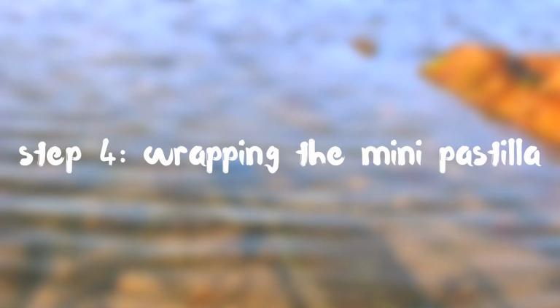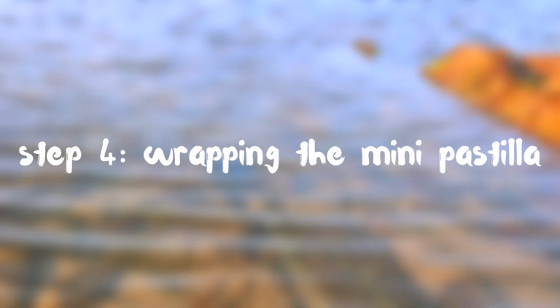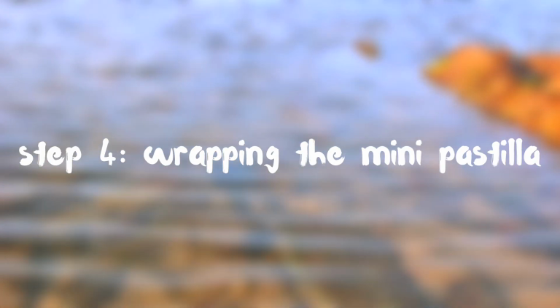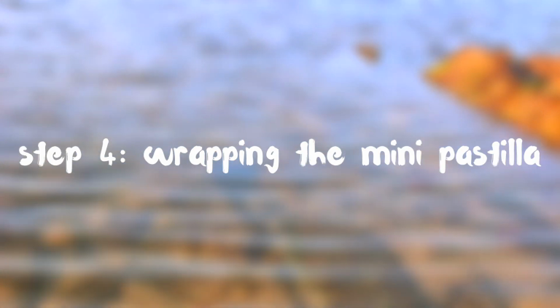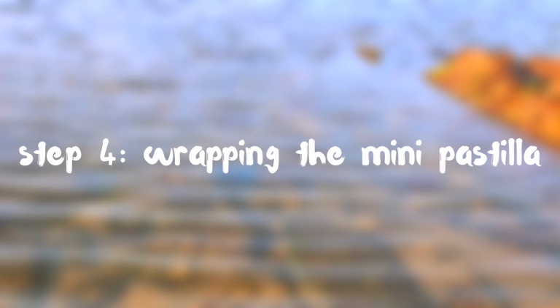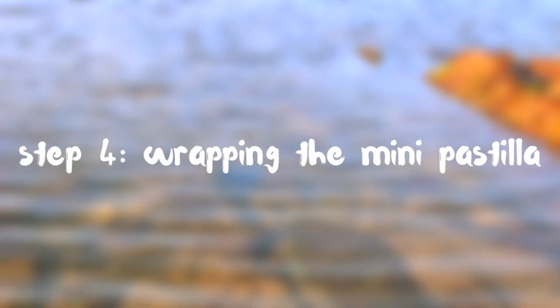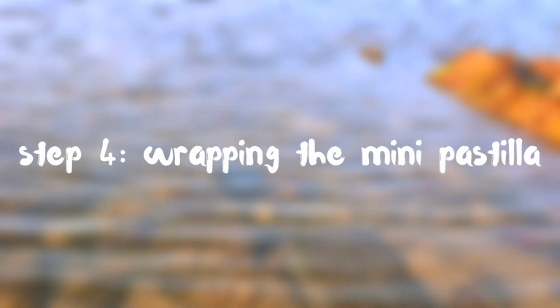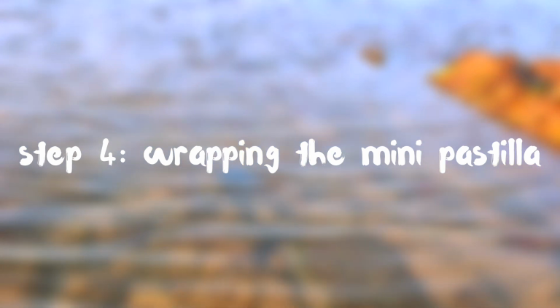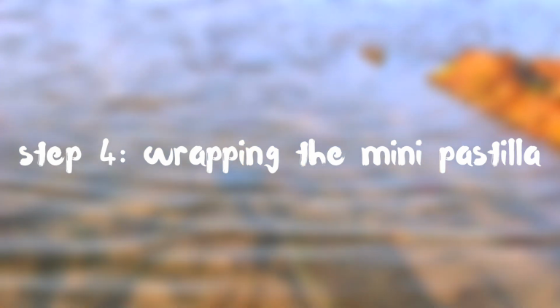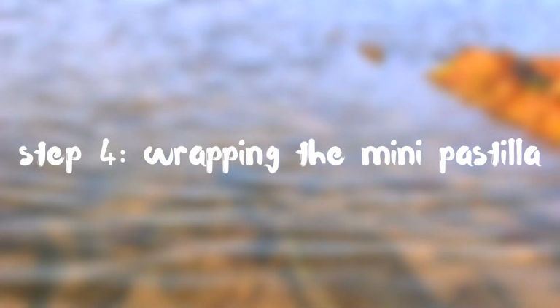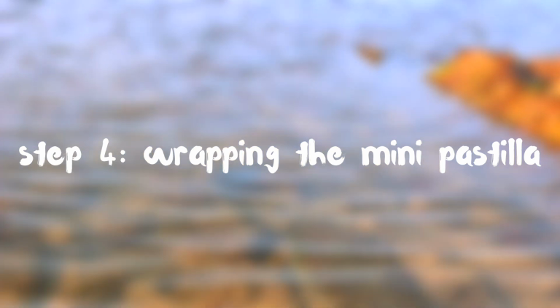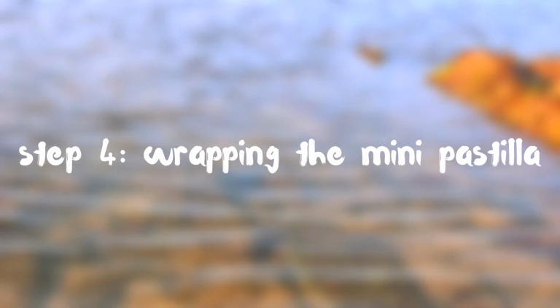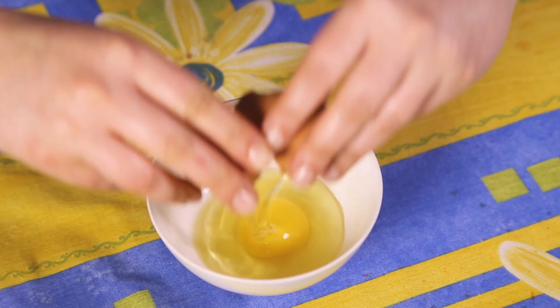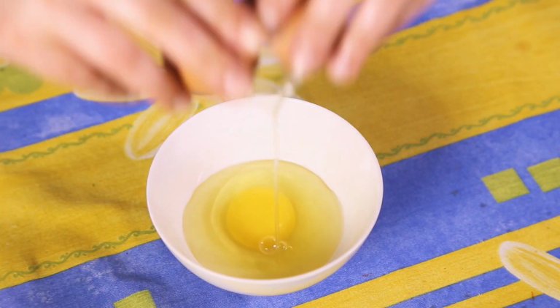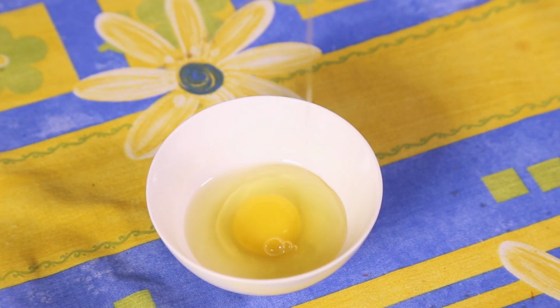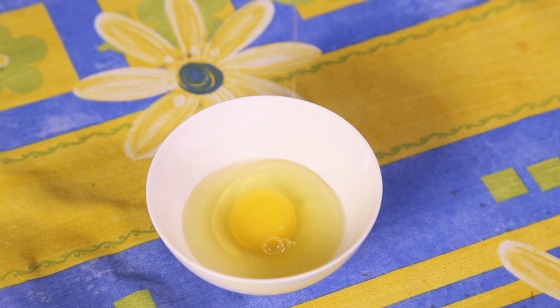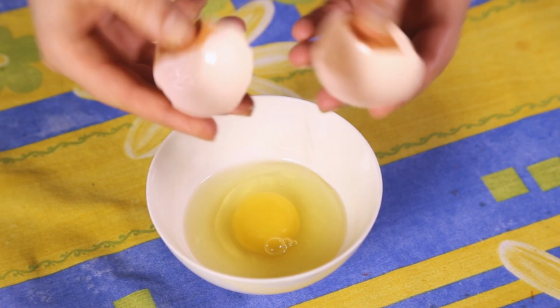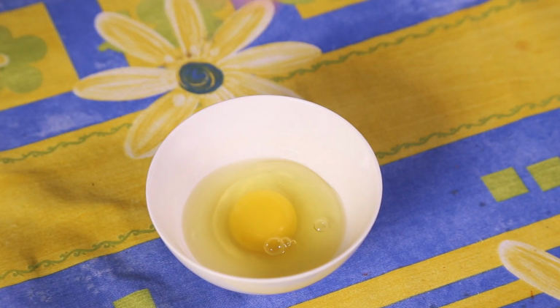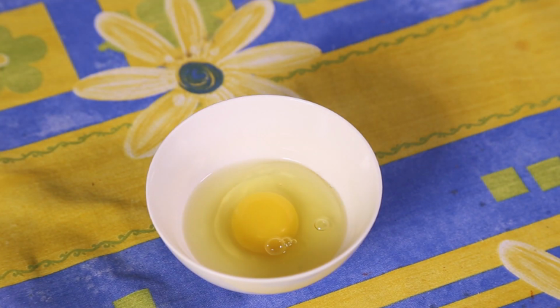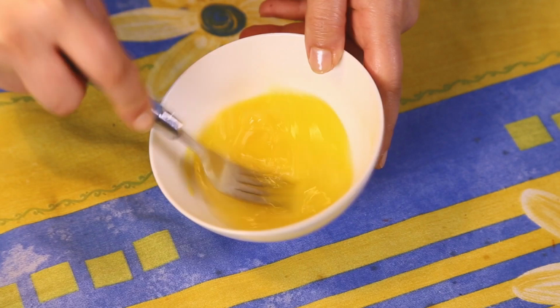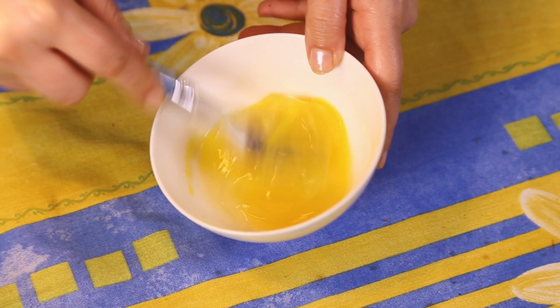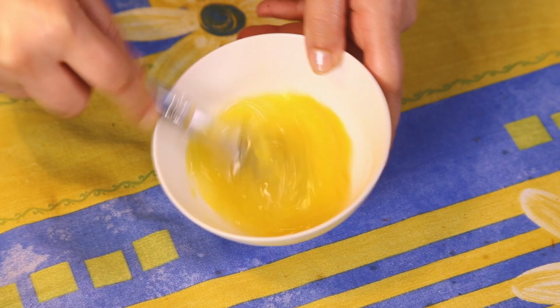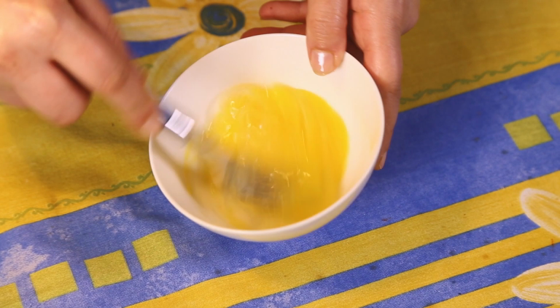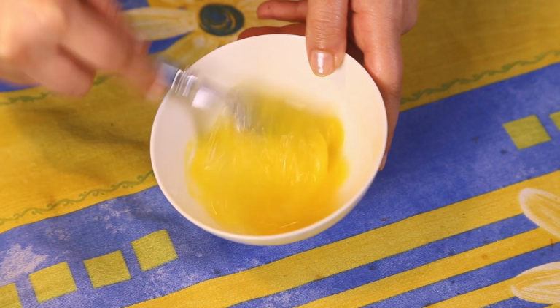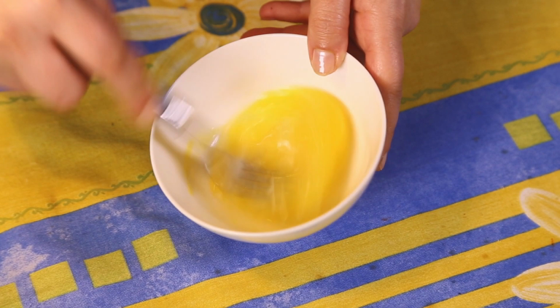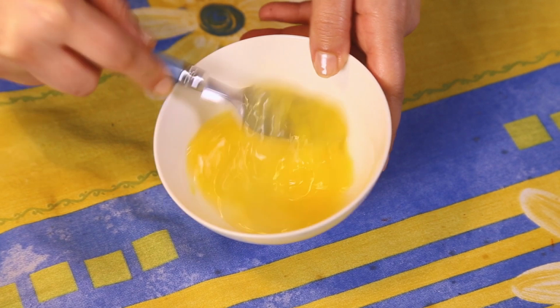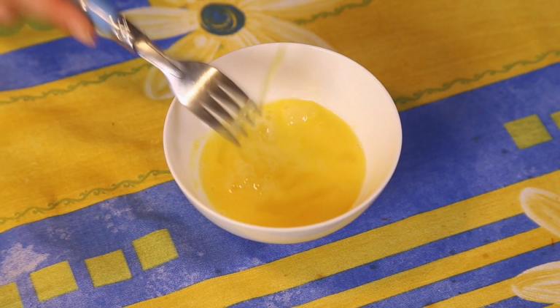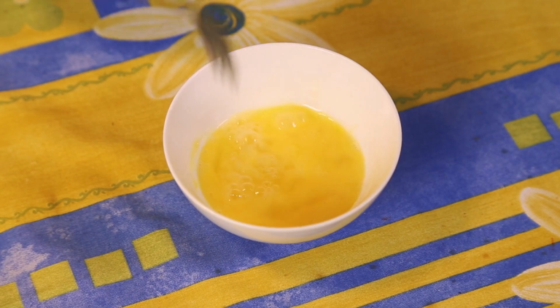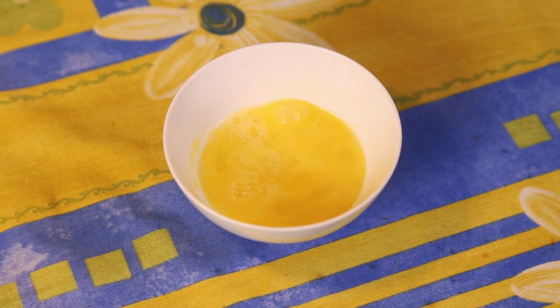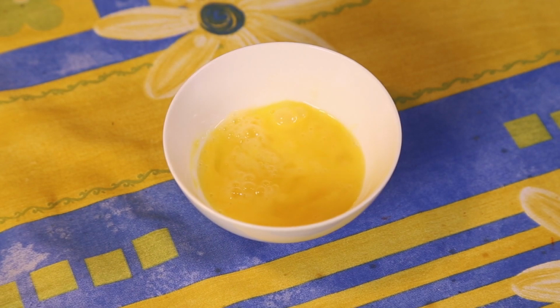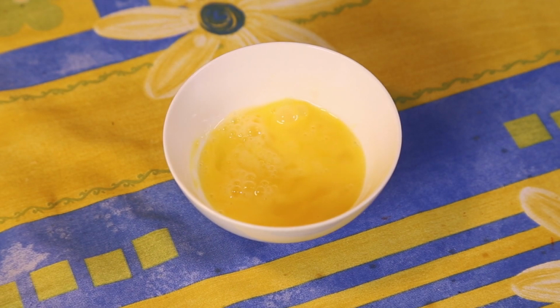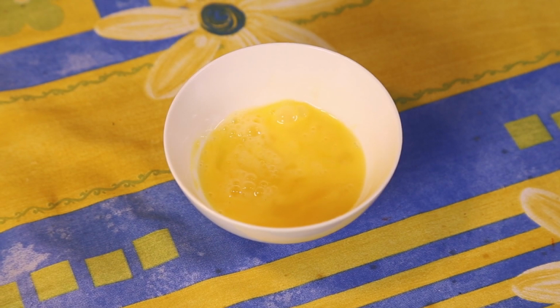Step four: wrap the mini pastilla. Lightly beat one egg with a fork — this will be used to glue the warka.